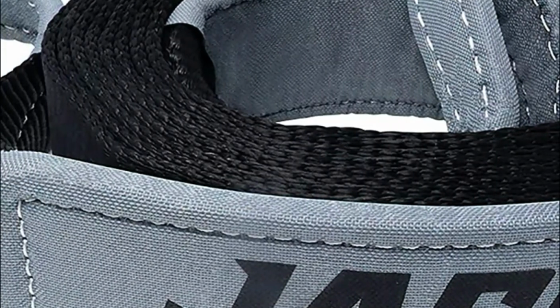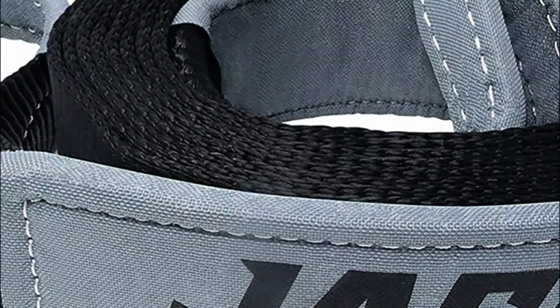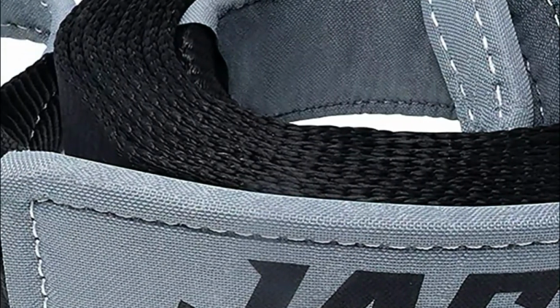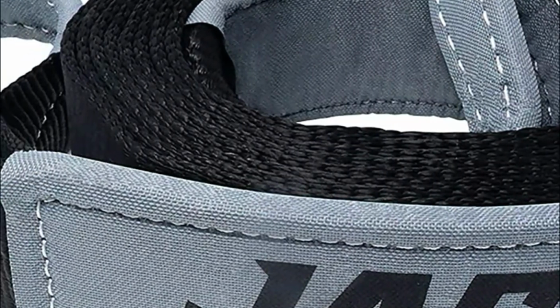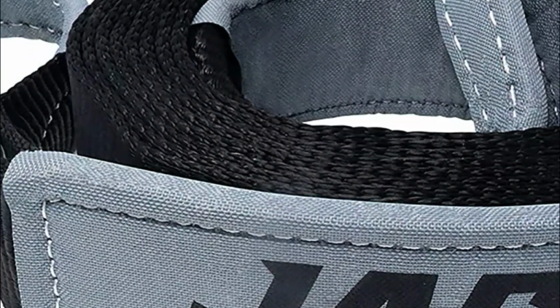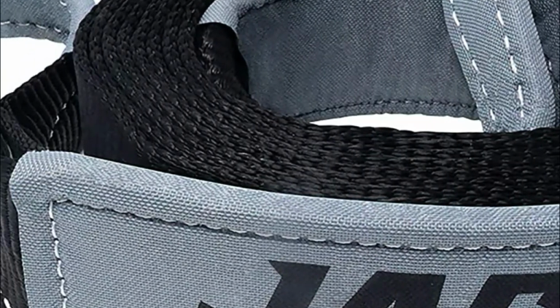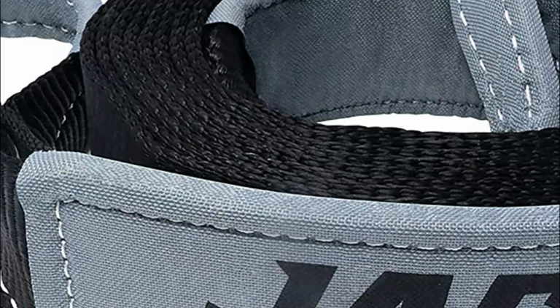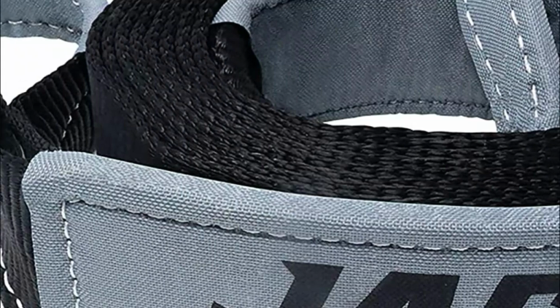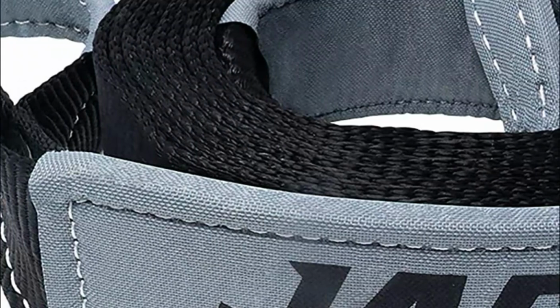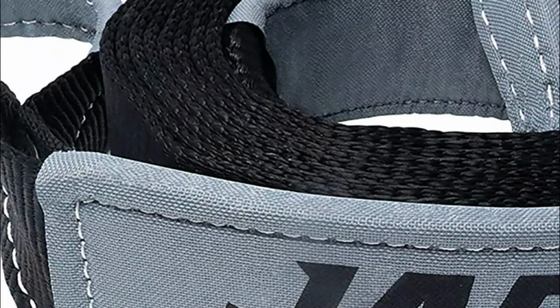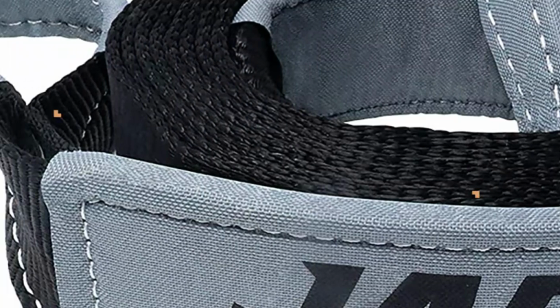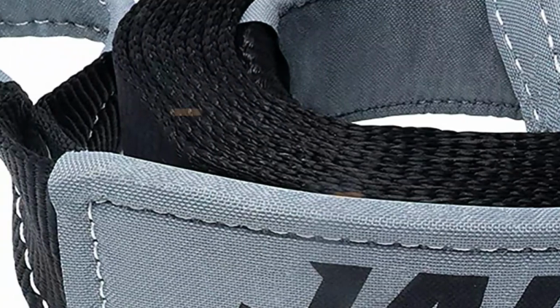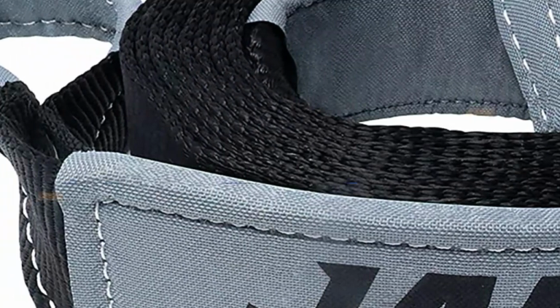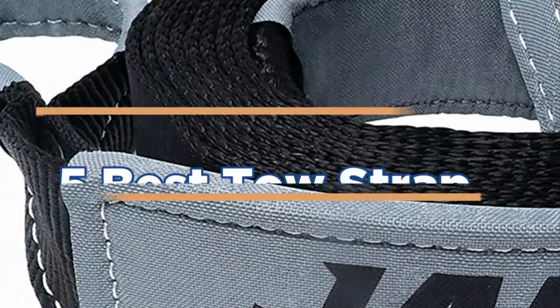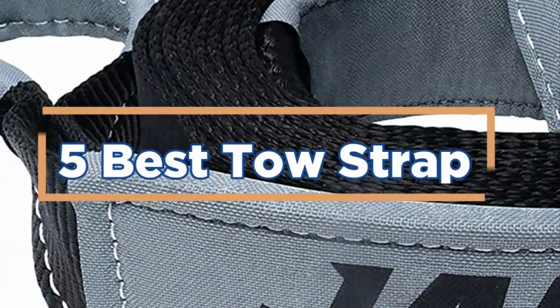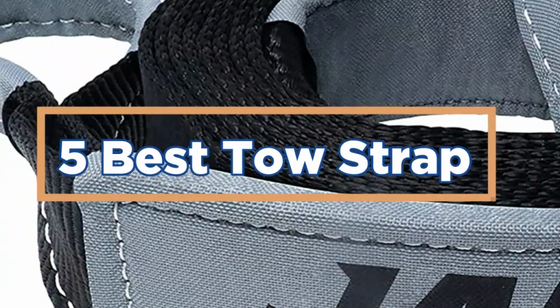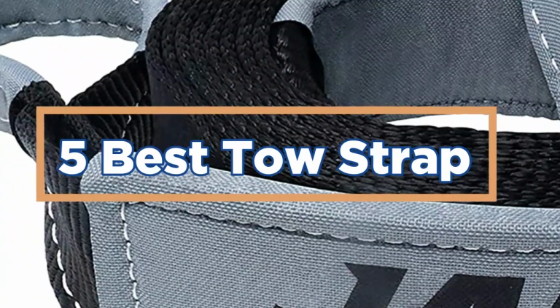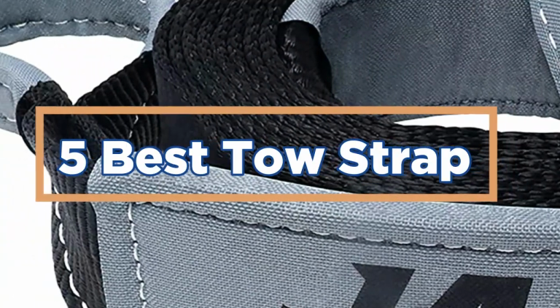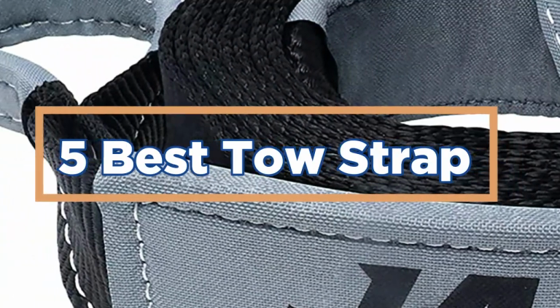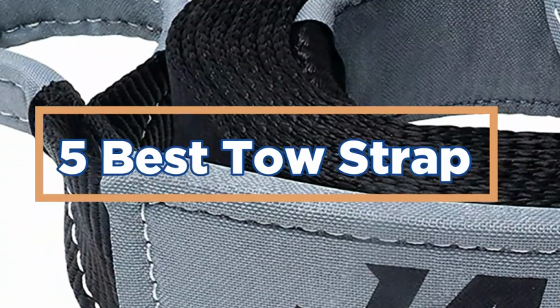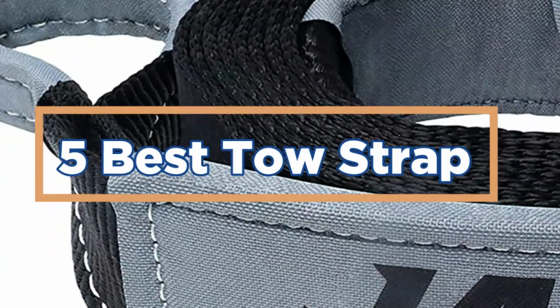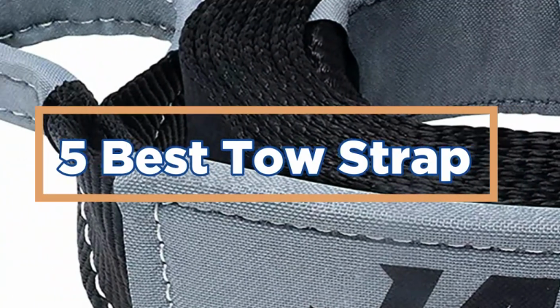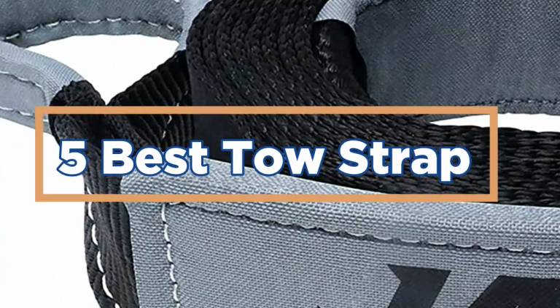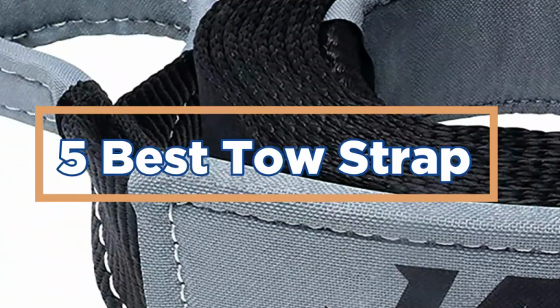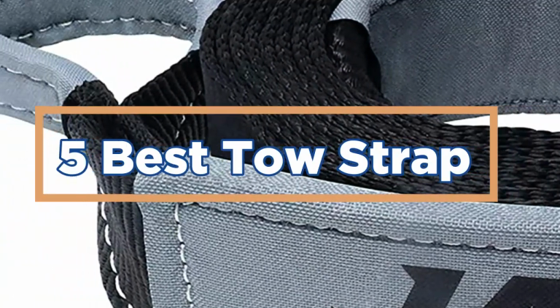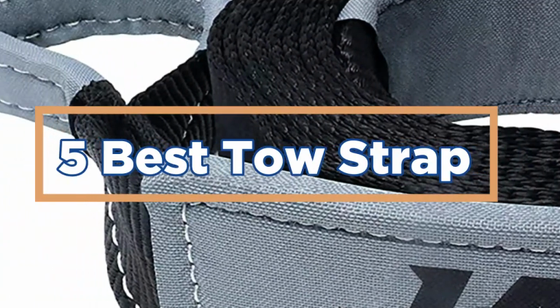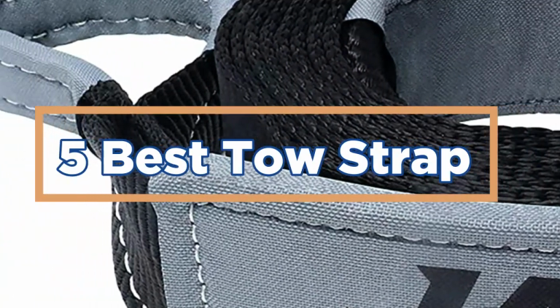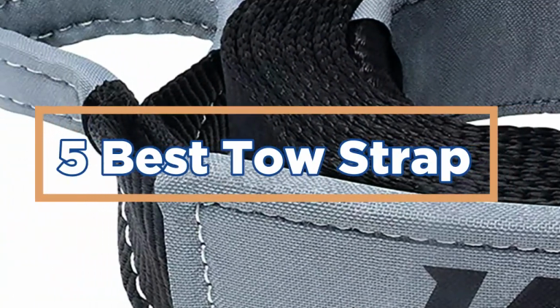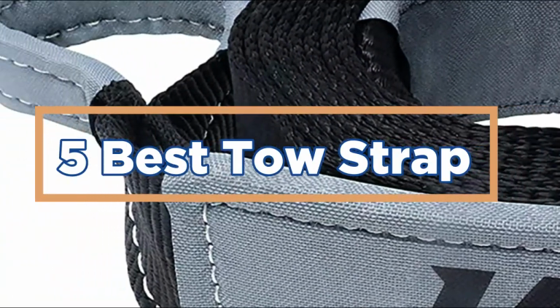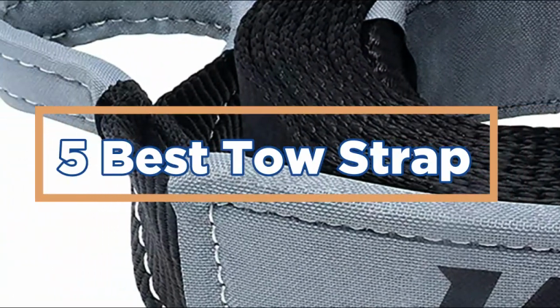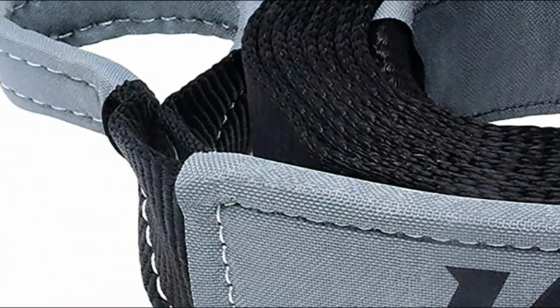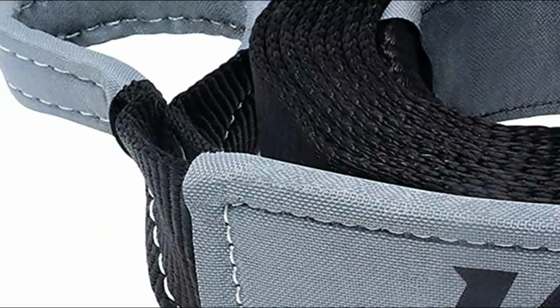In today's video, we will show you the top 5 best tow straps. So, let's get started.